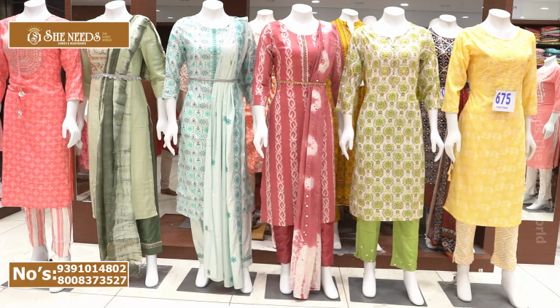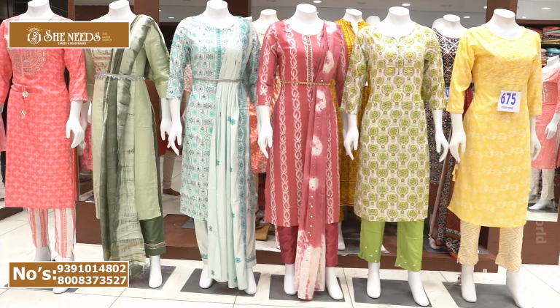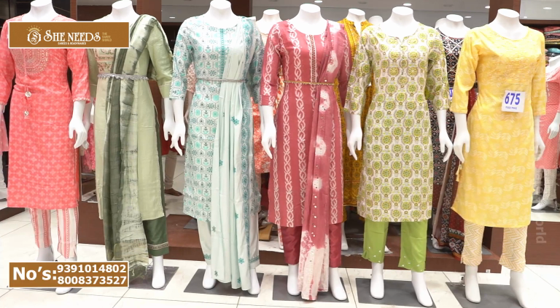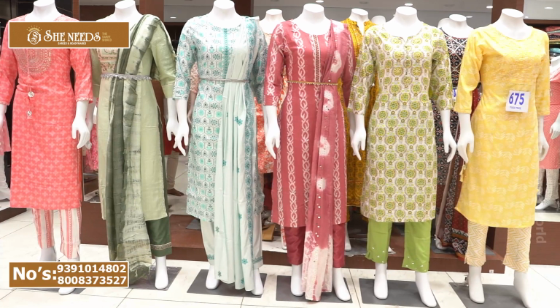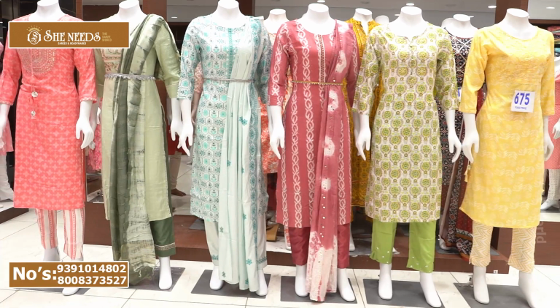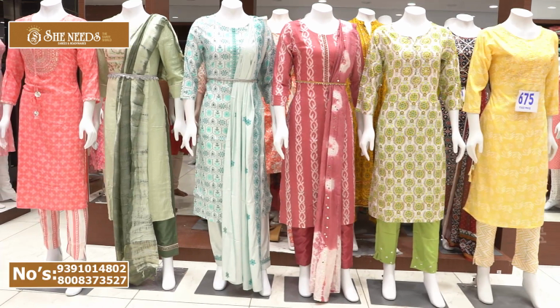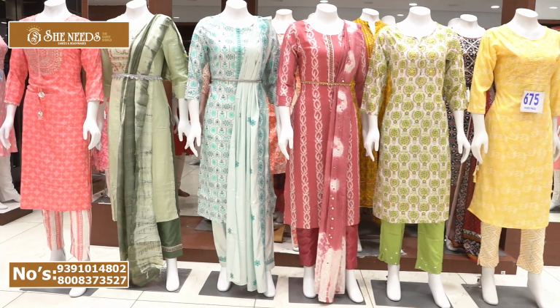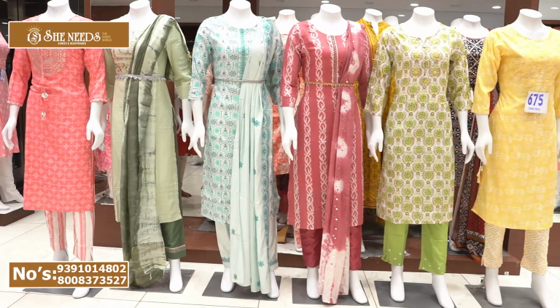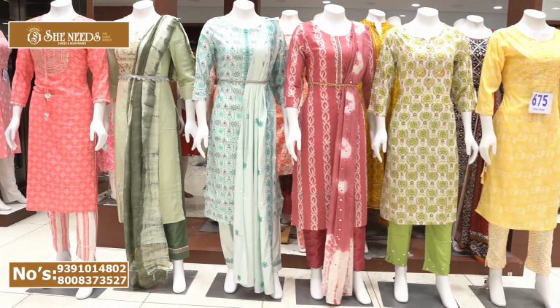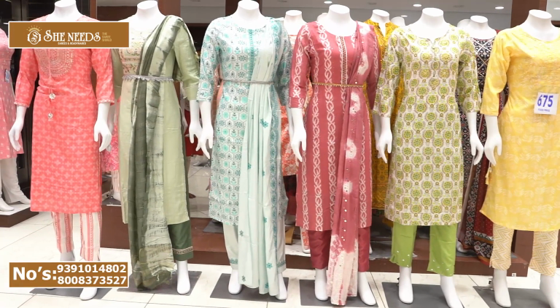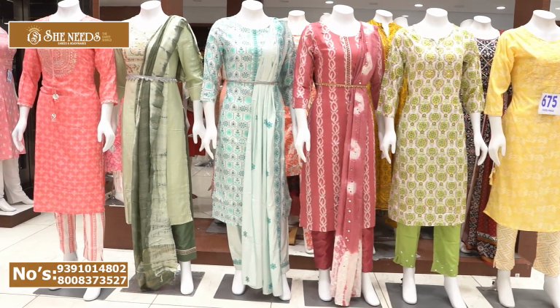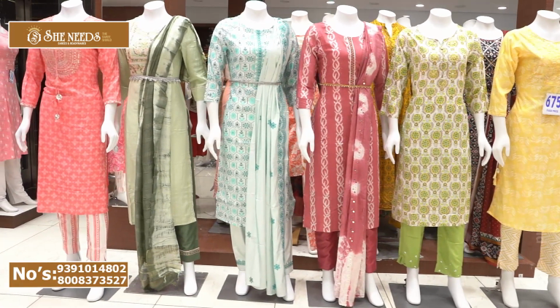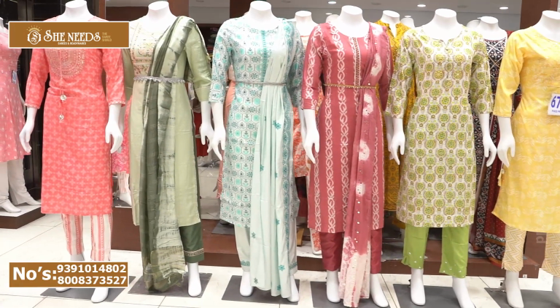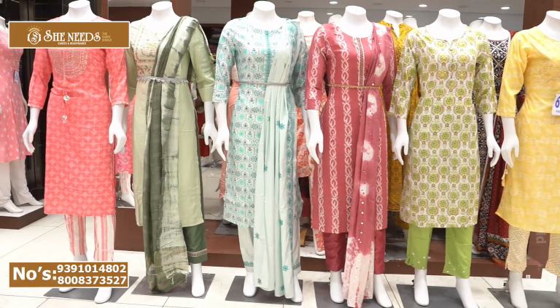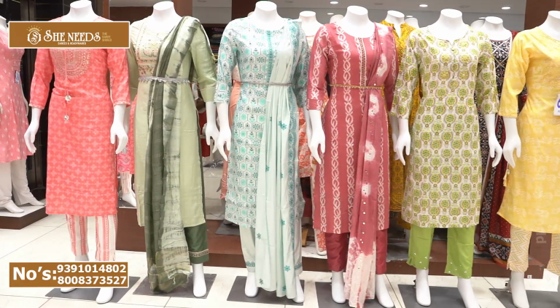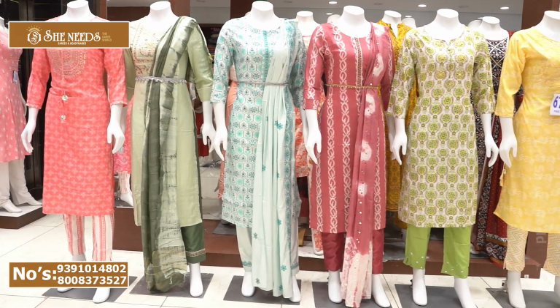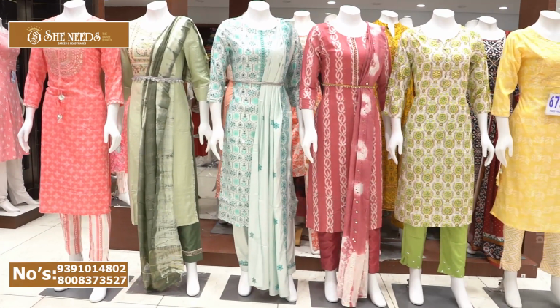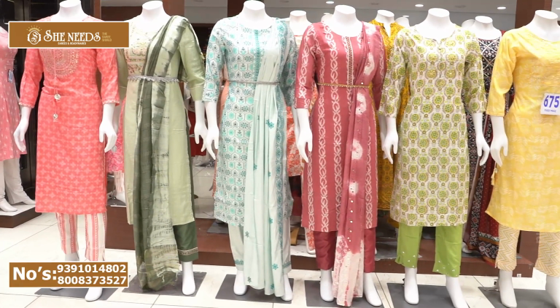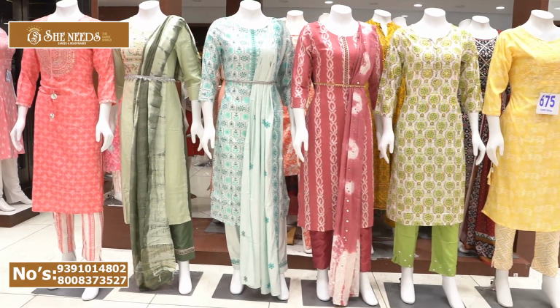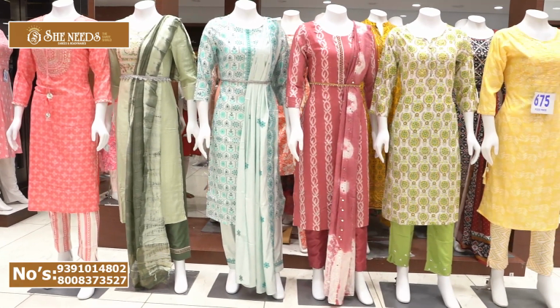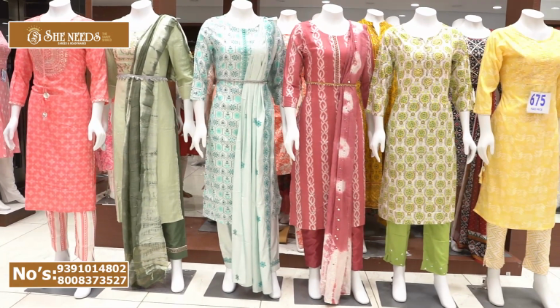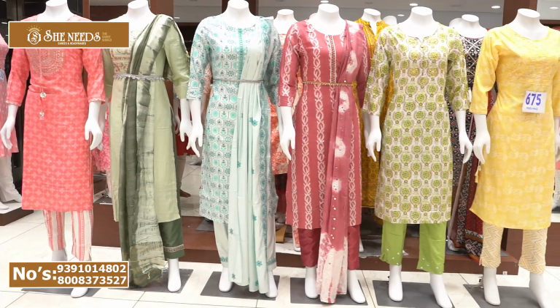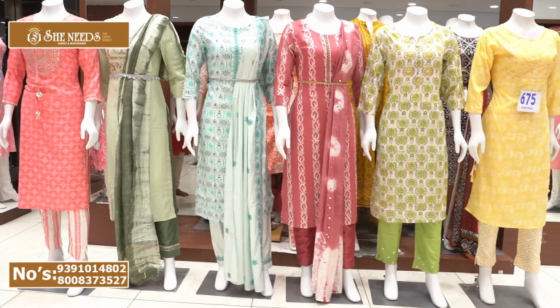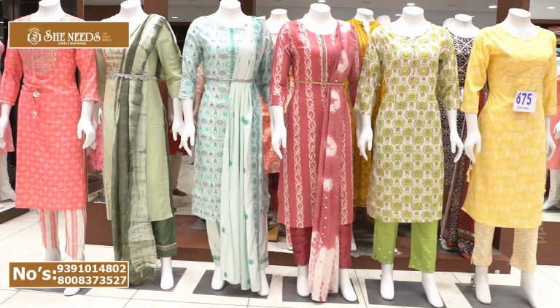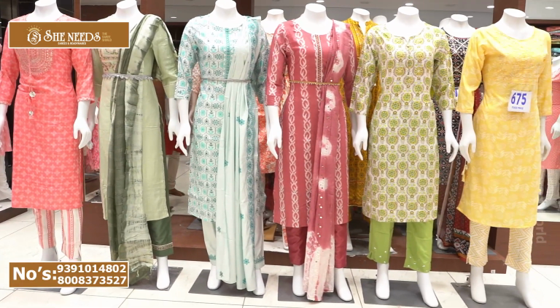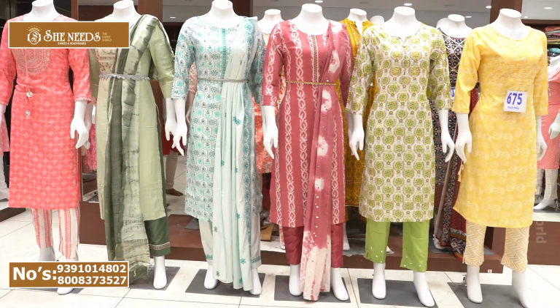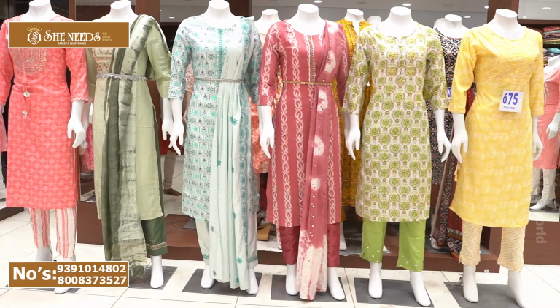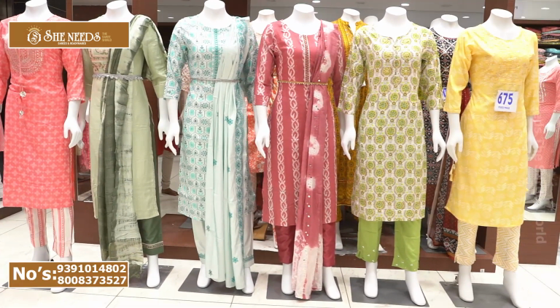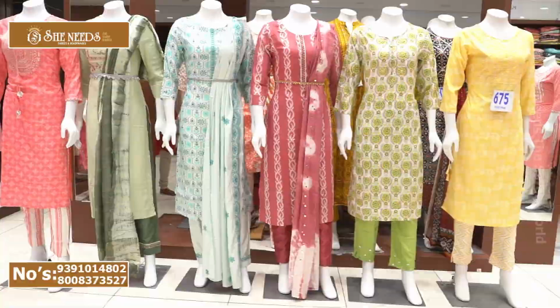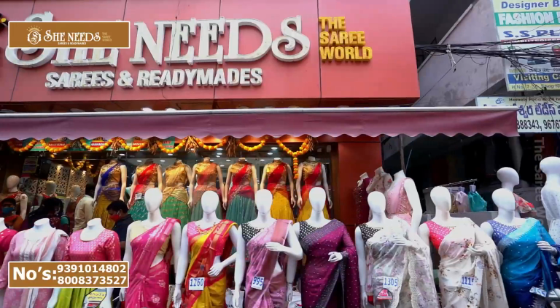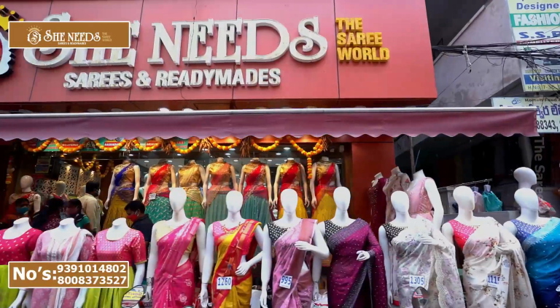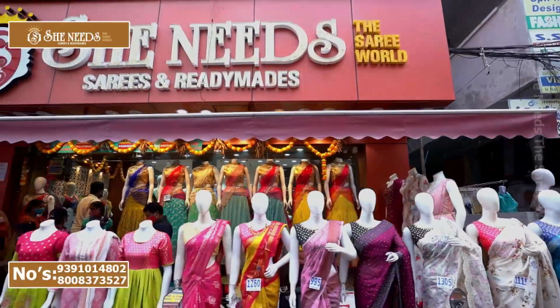Hi and welcome to she needs collection. You could see the latest collection here.